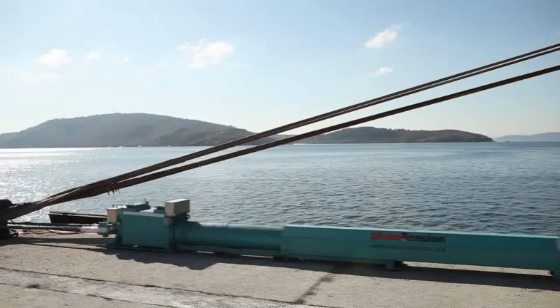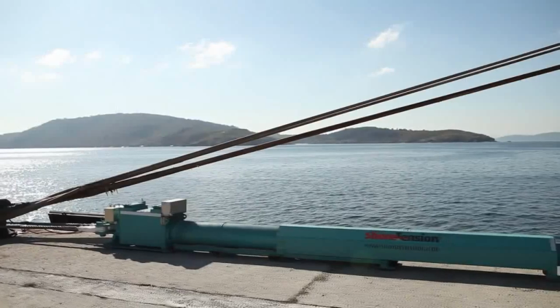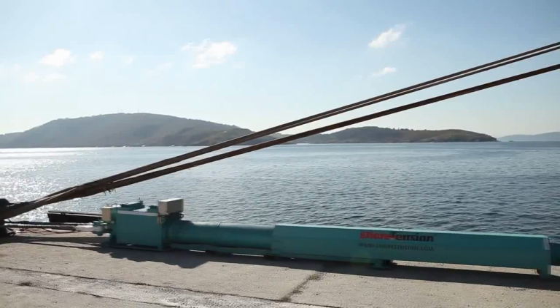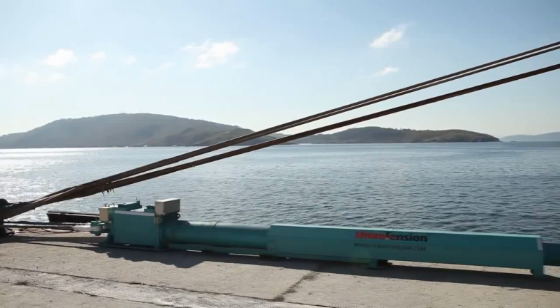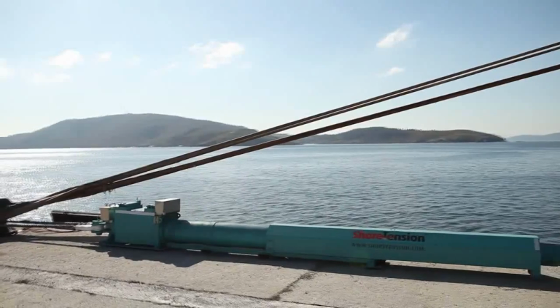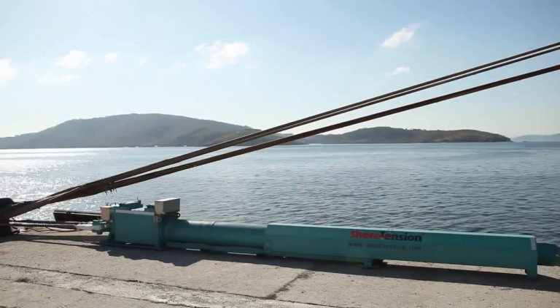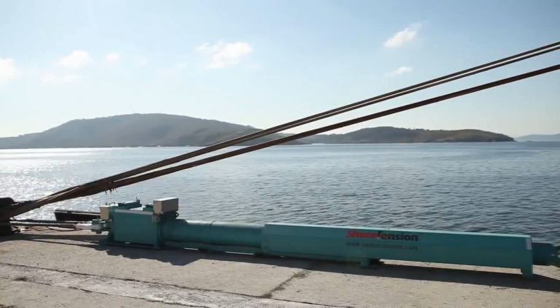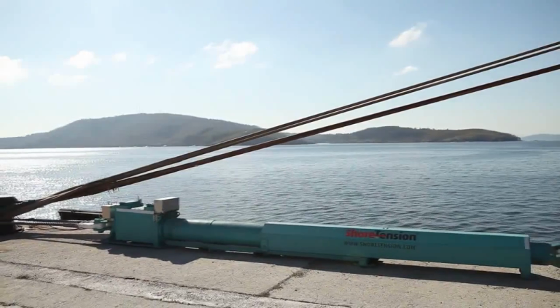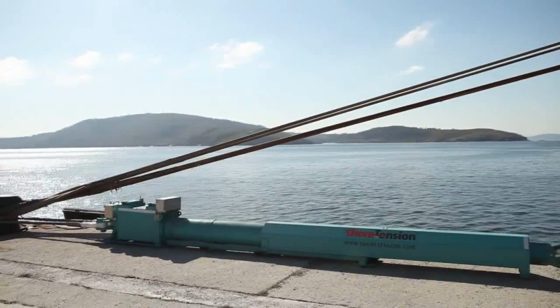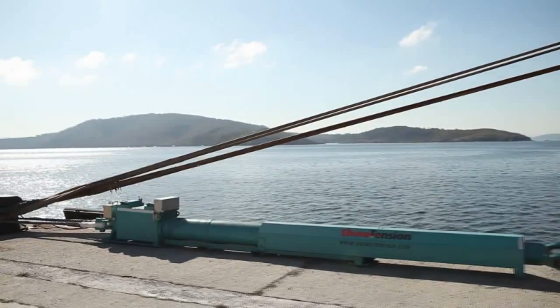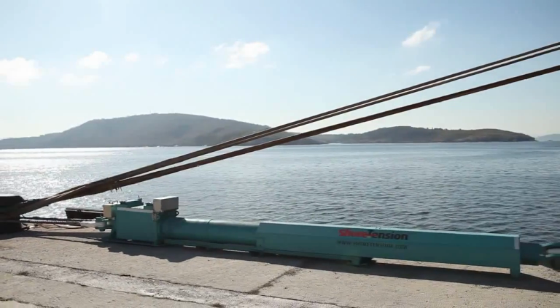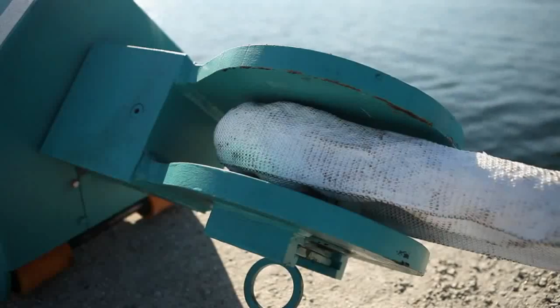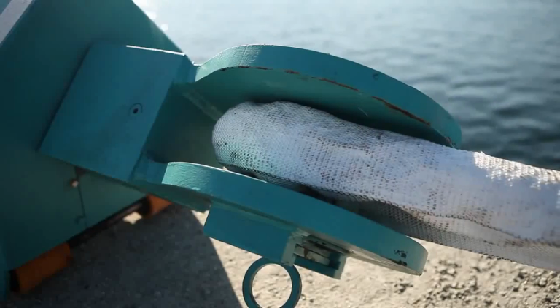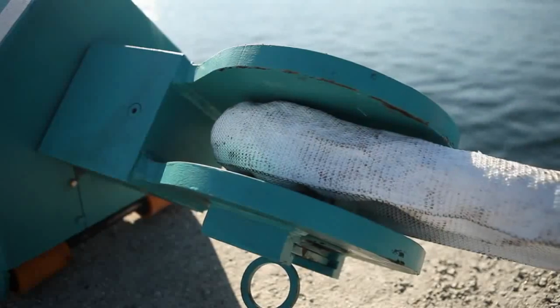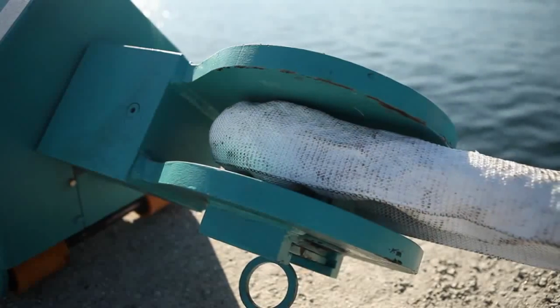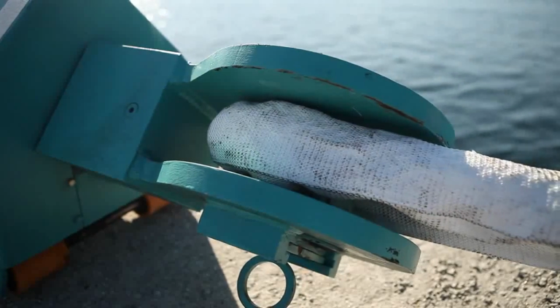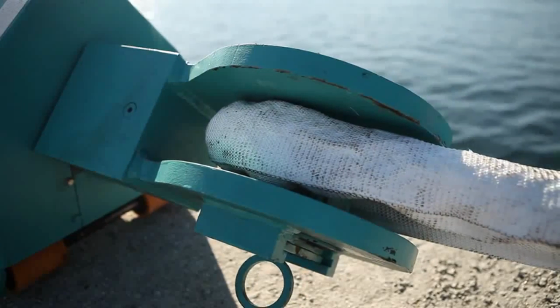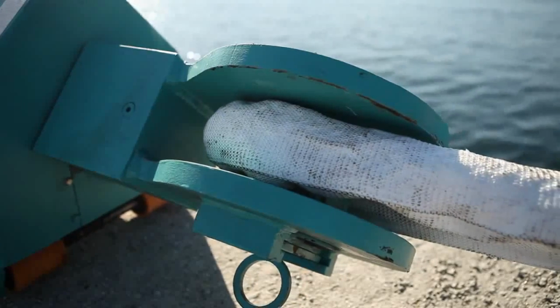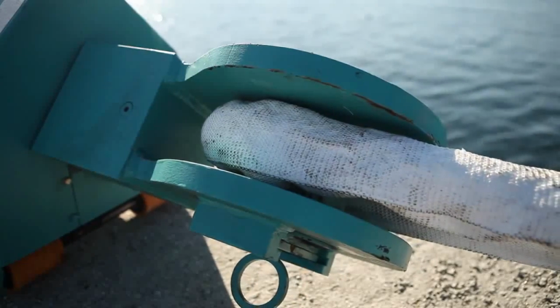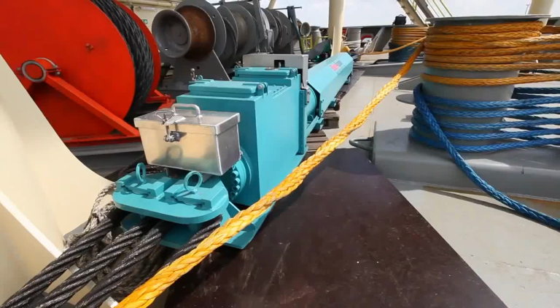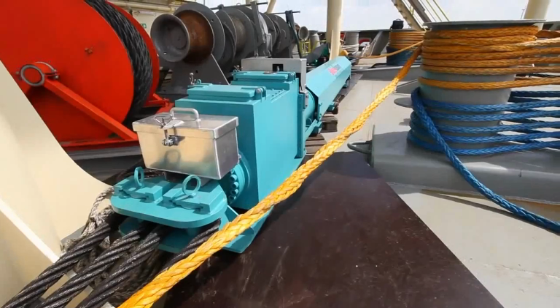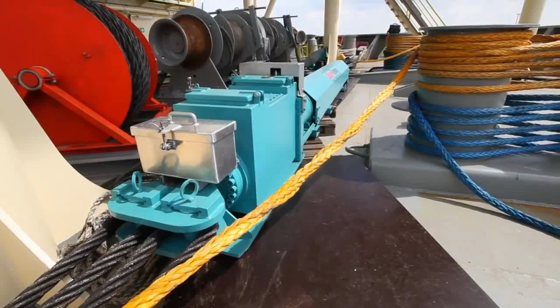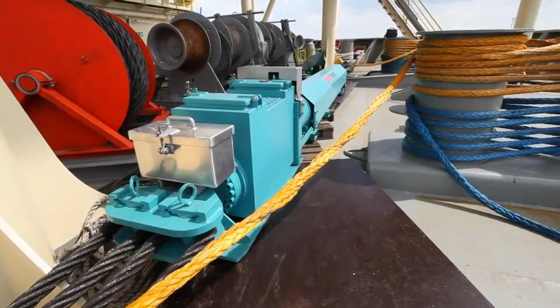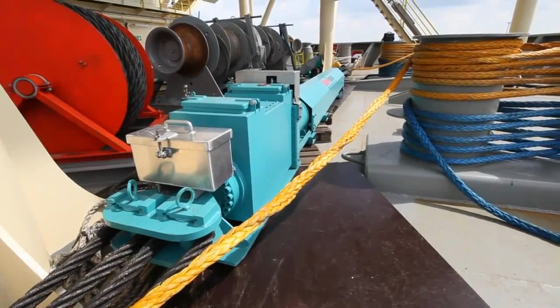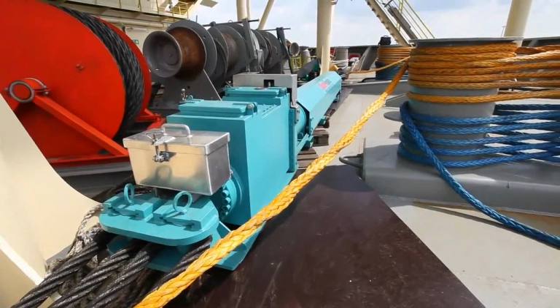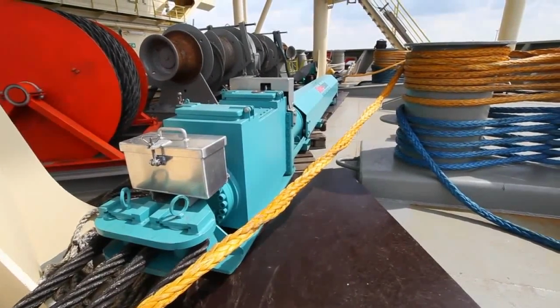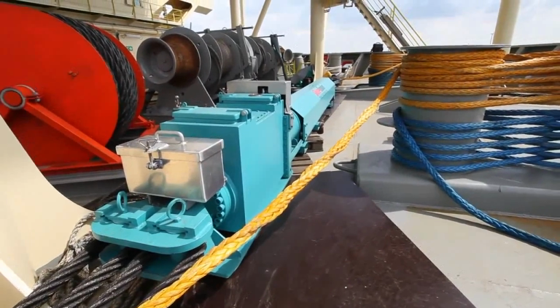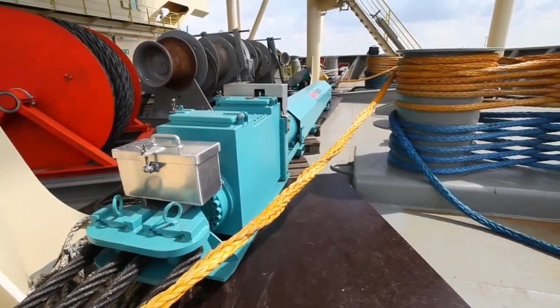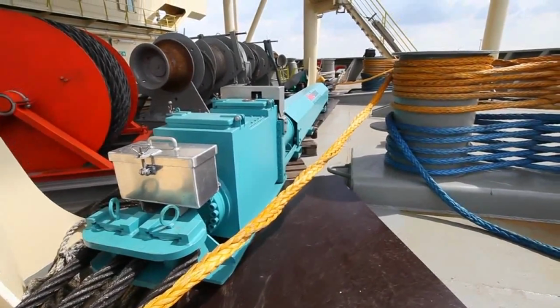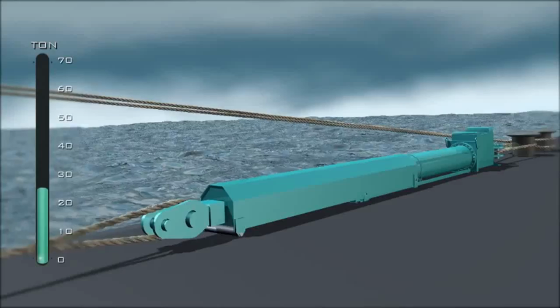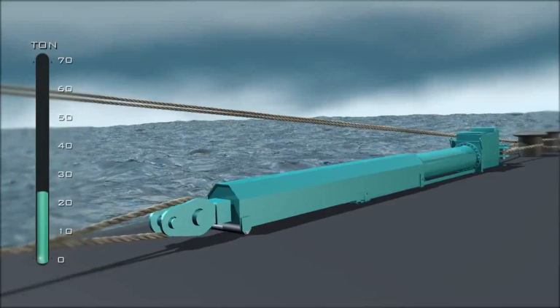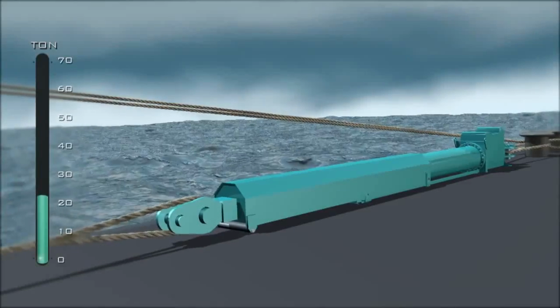When the peak loads are over, the Shore Tension heaves in the line with the energy previously stored to bring the vessel back to its initial position.